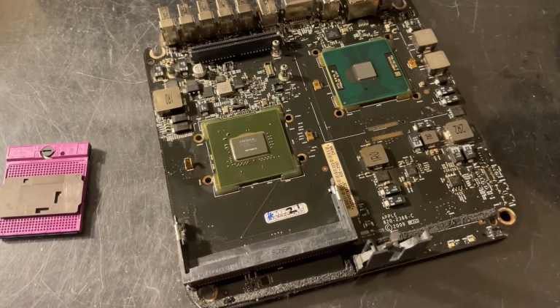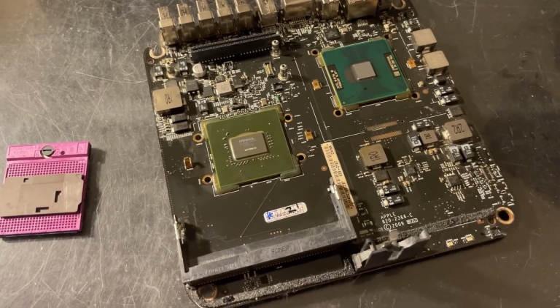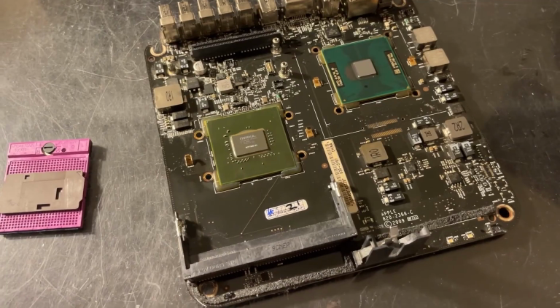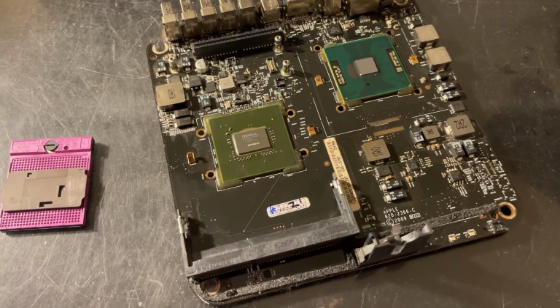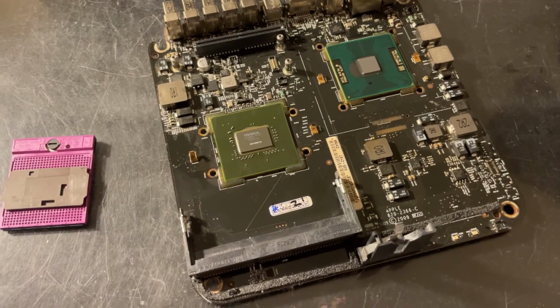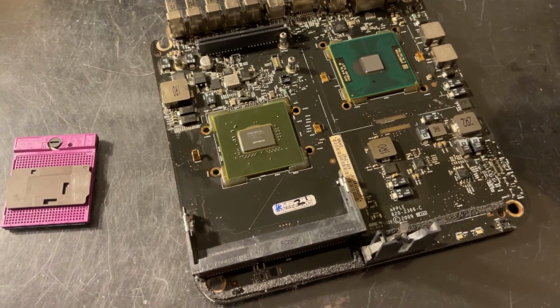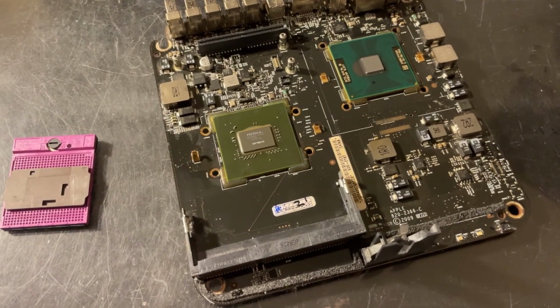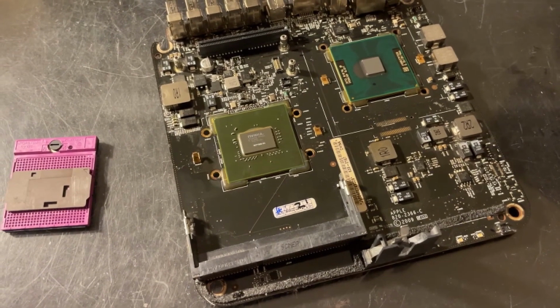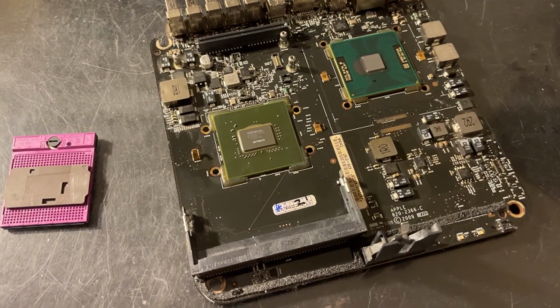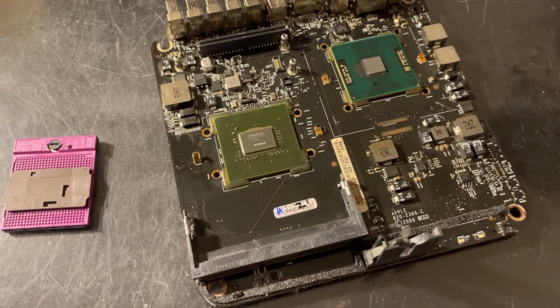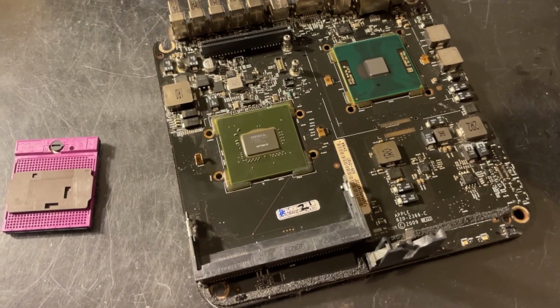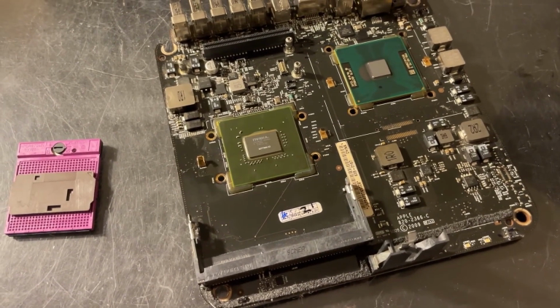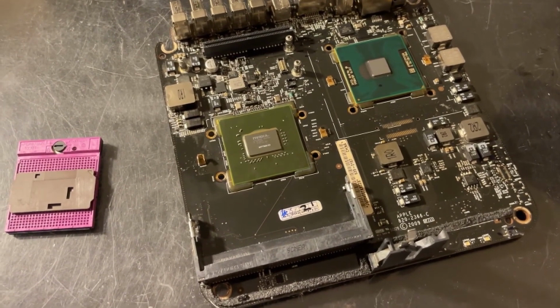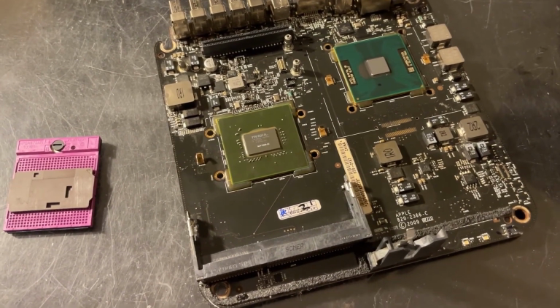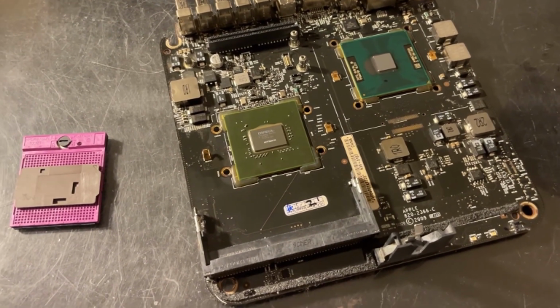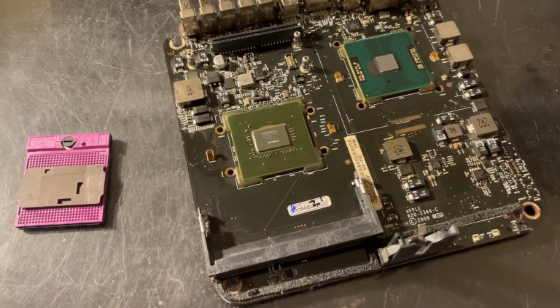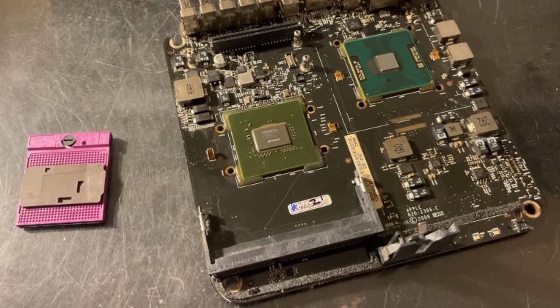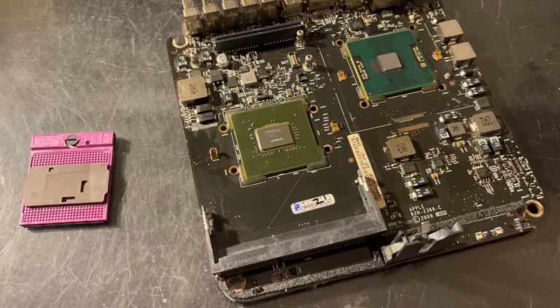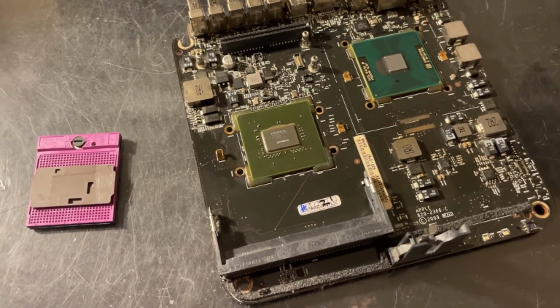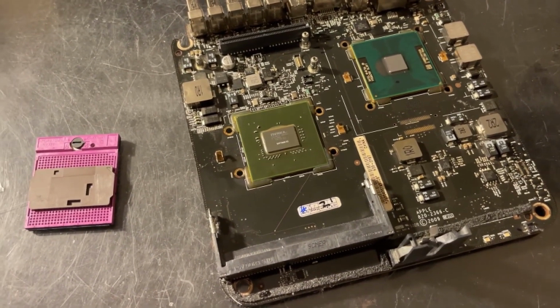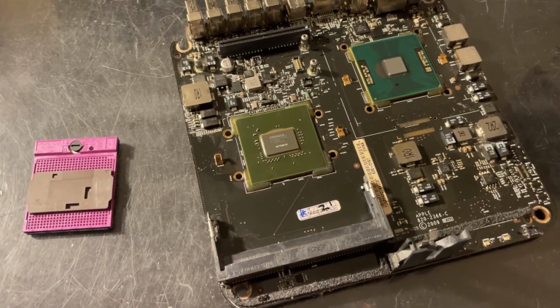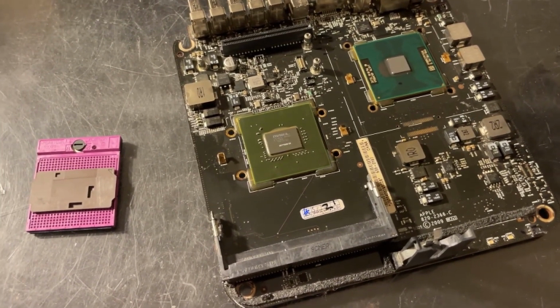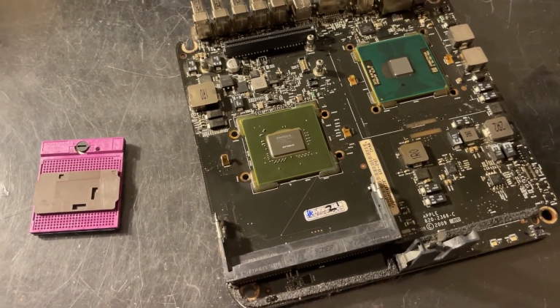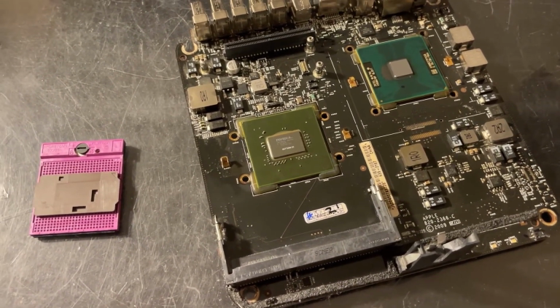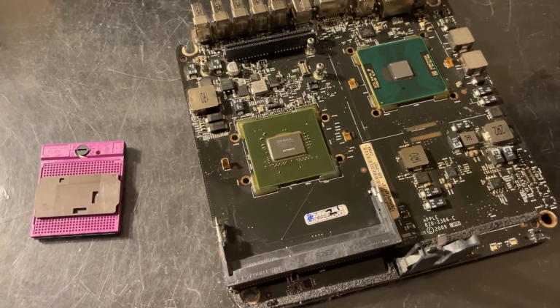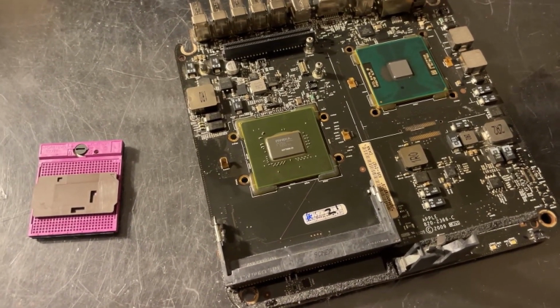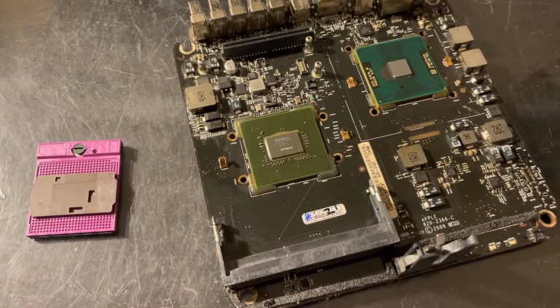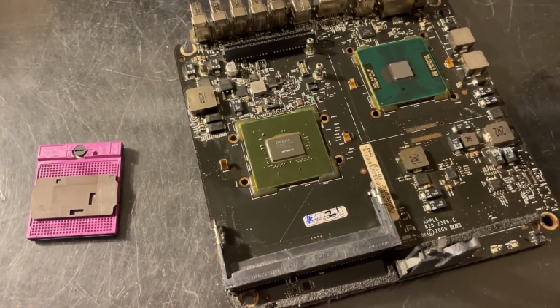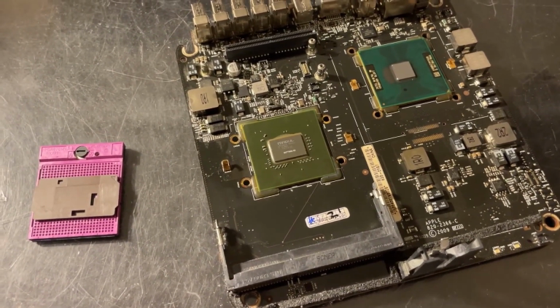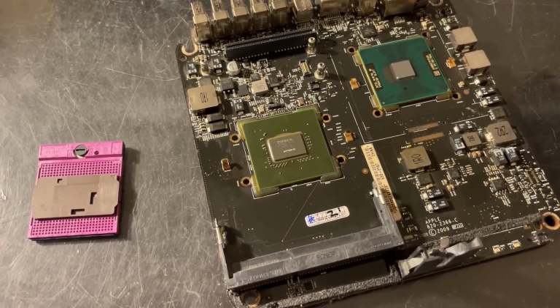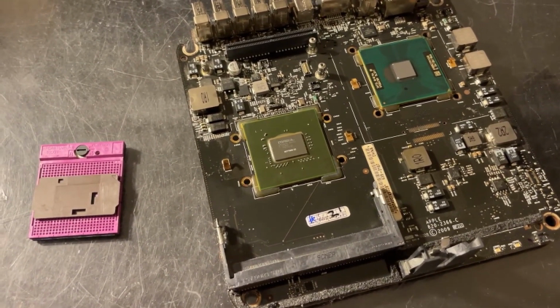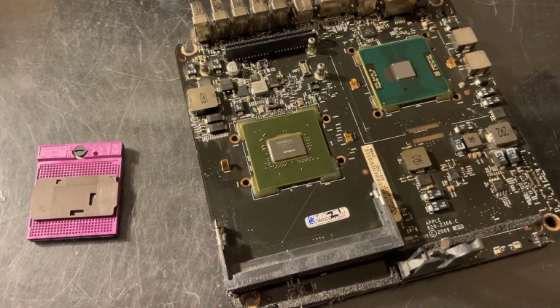I won't be filming the rework simply because I'm low on time, but I thought I'd still log the process and show you the results.